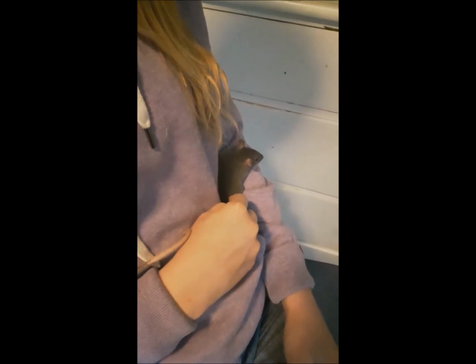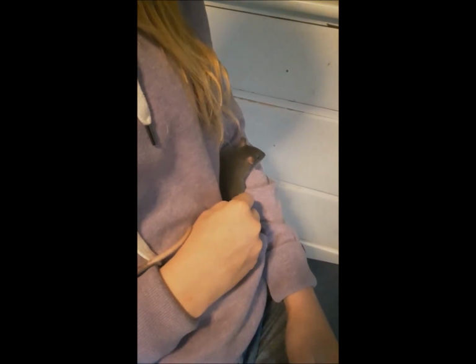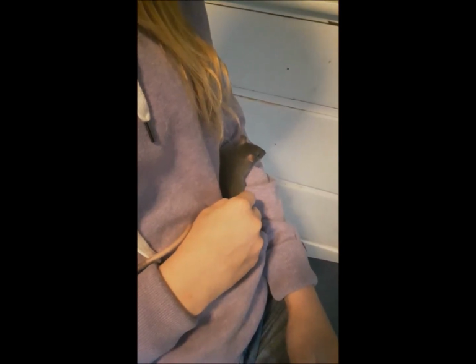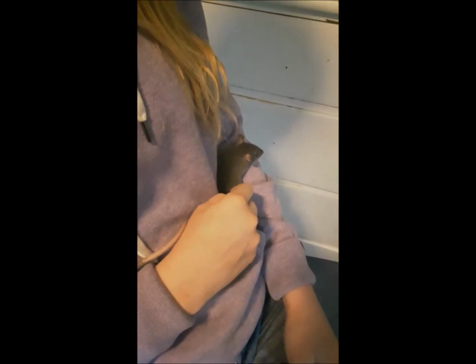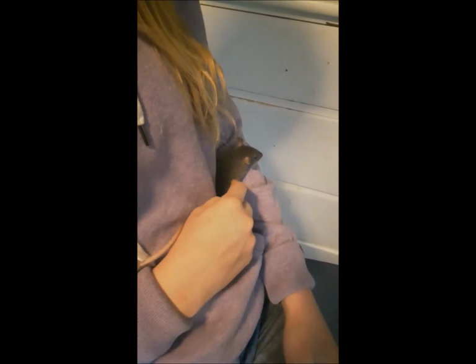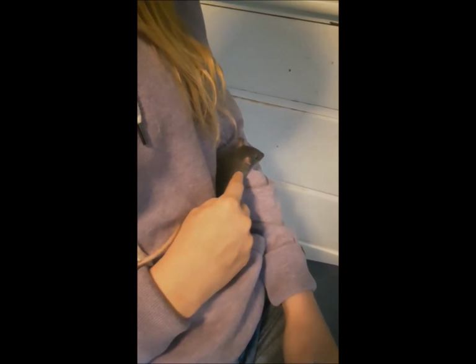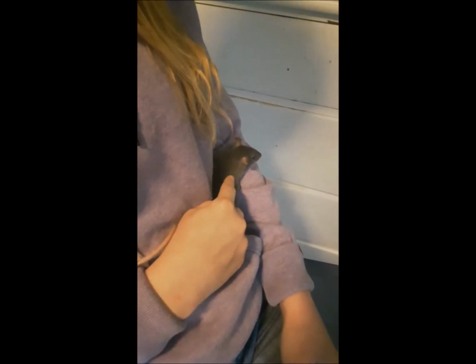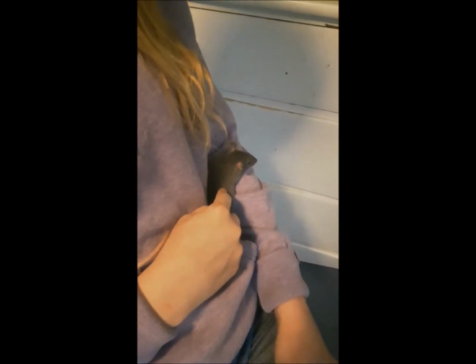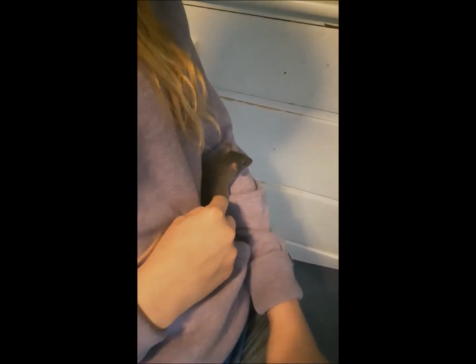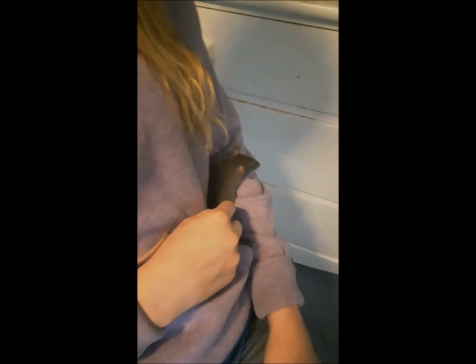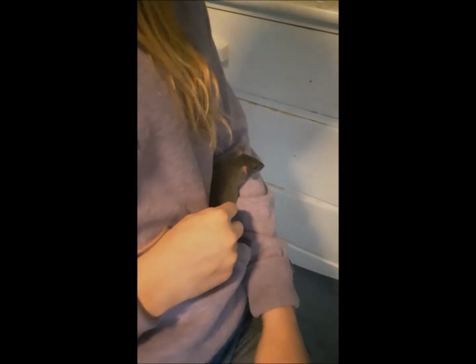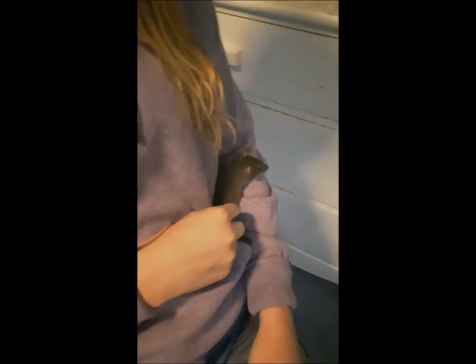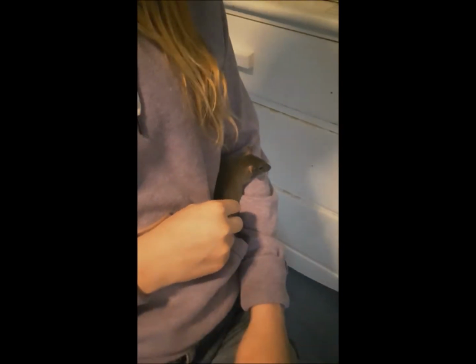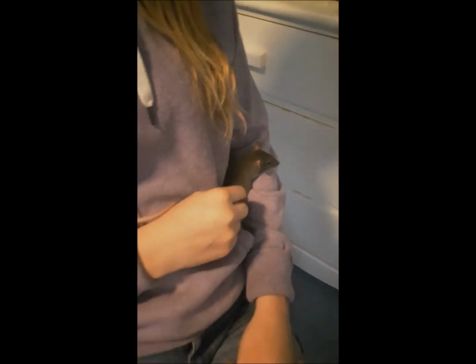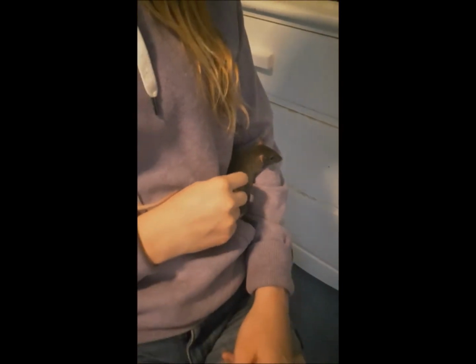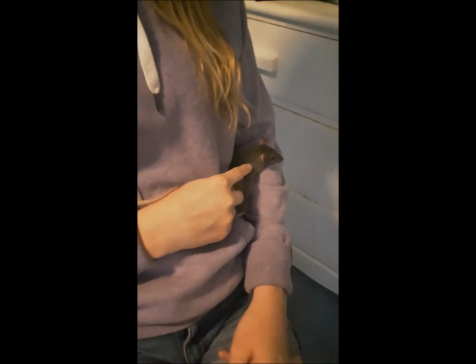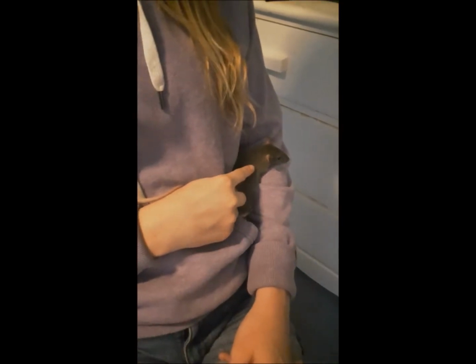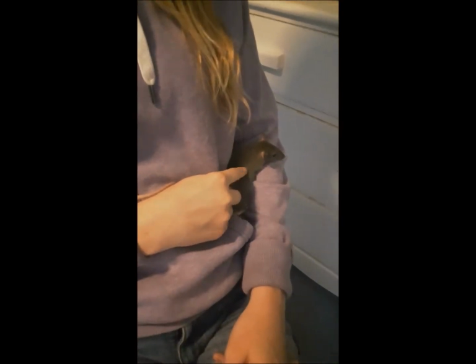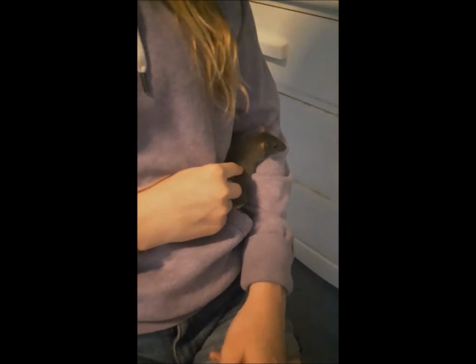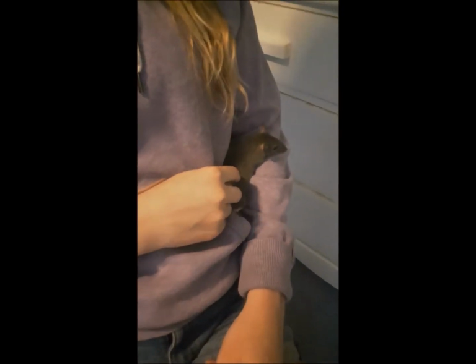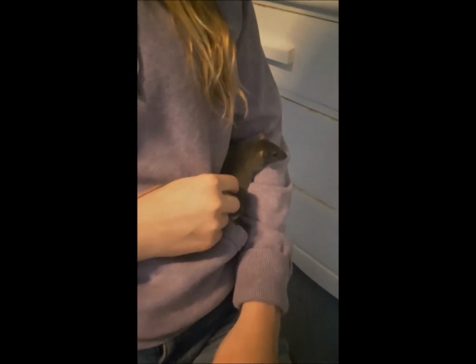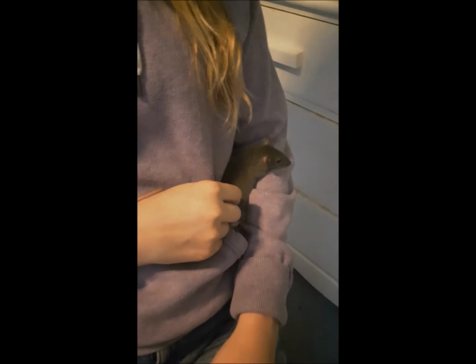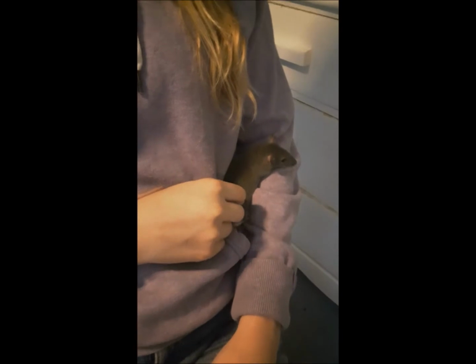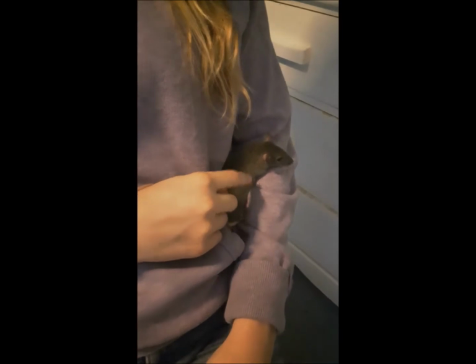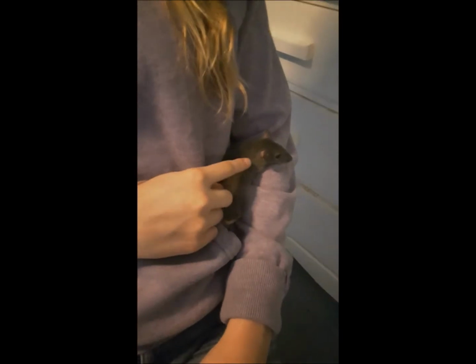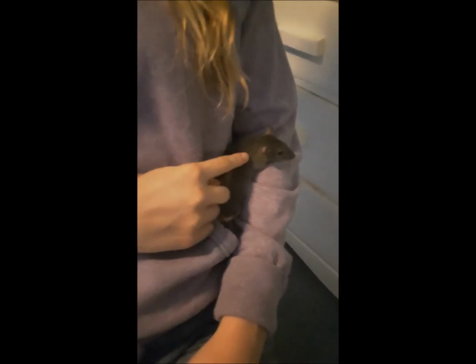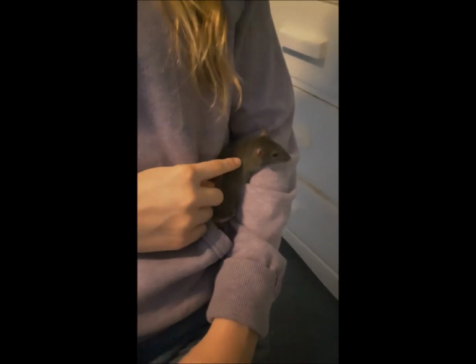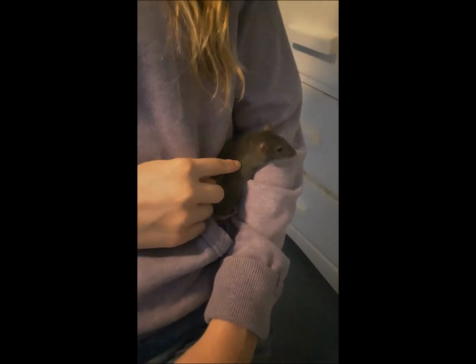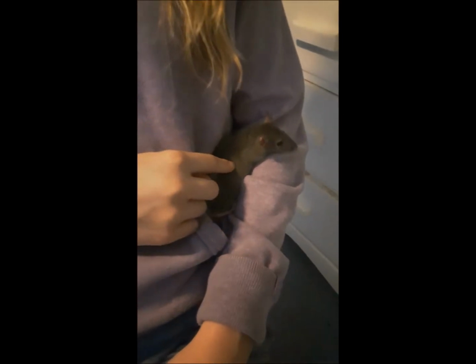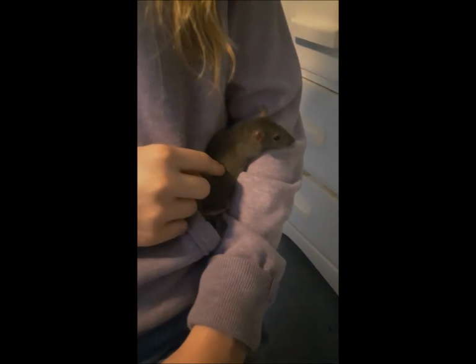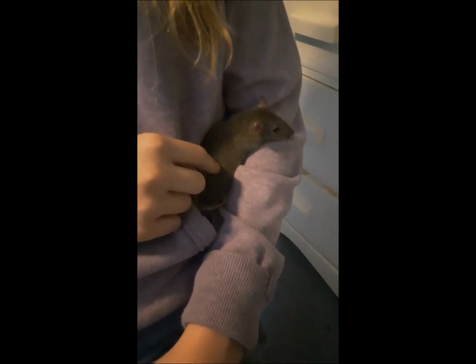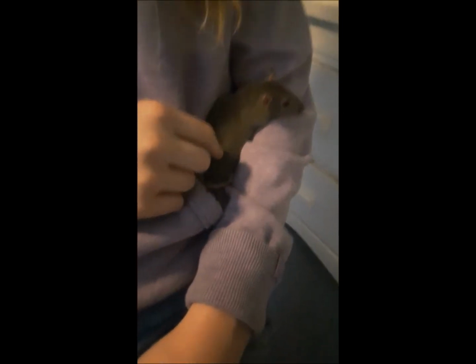Hey everyone! Welcome to Fond of Rats. Today I will be going over some common signs of illness in rats.